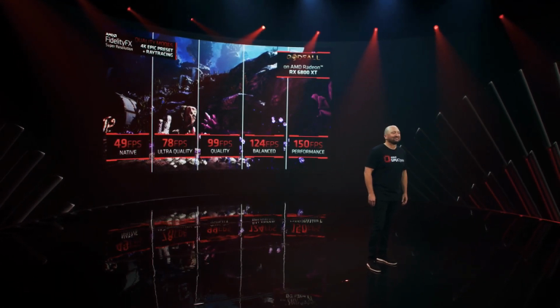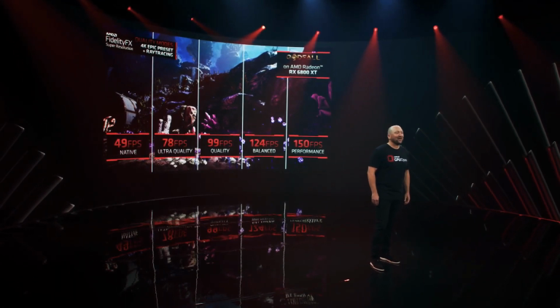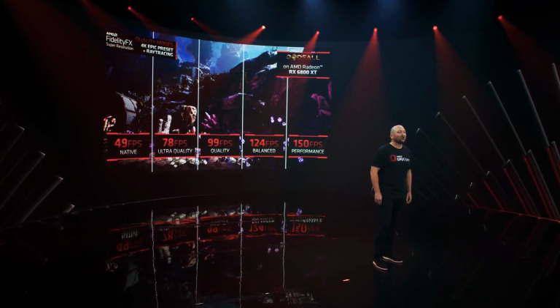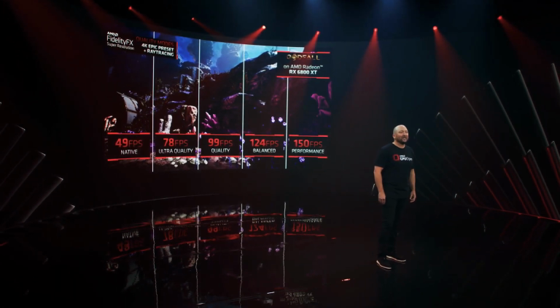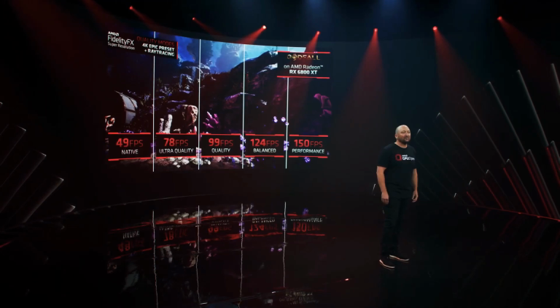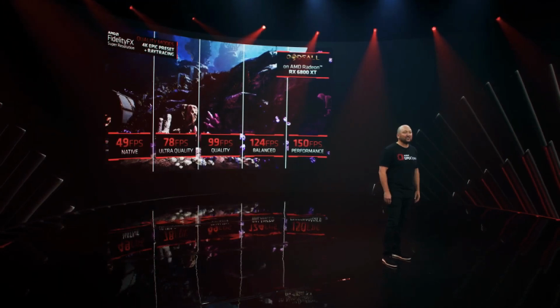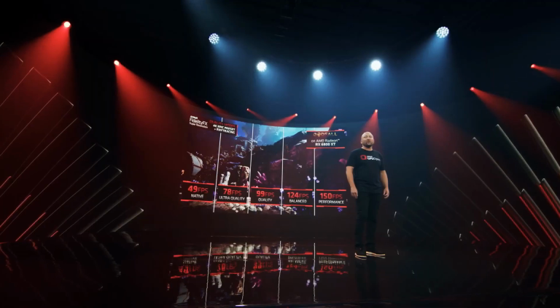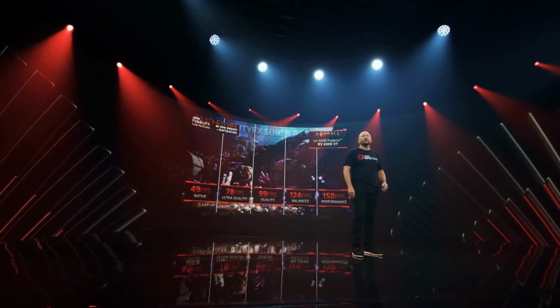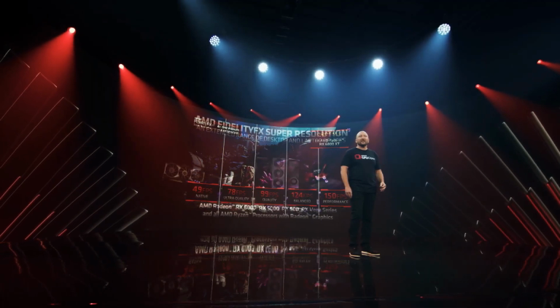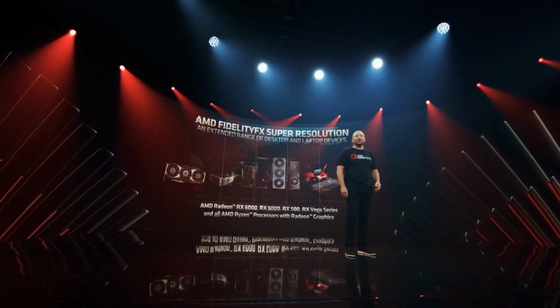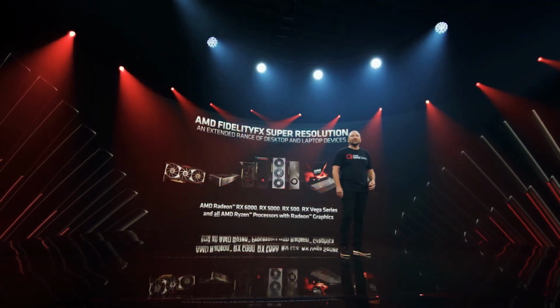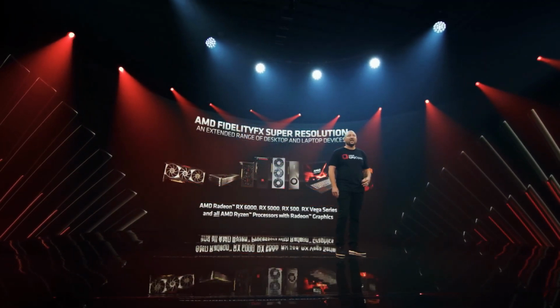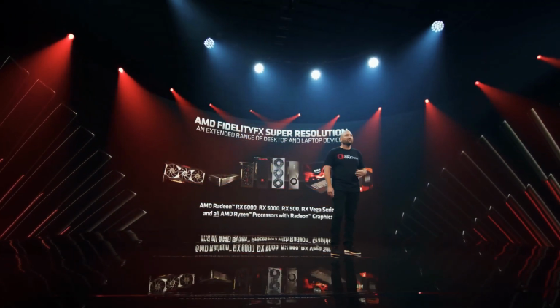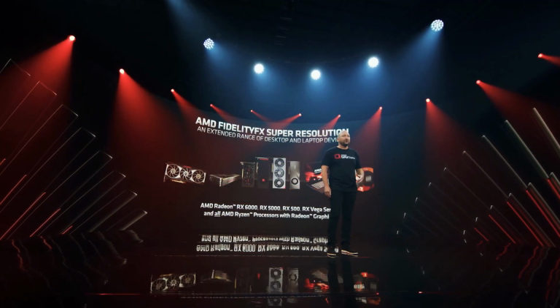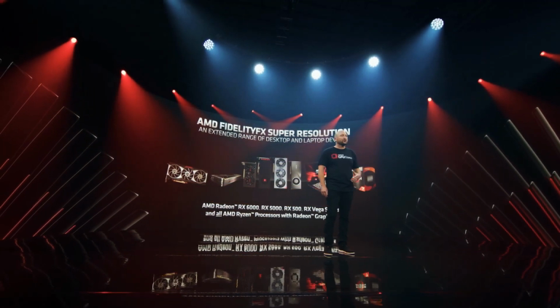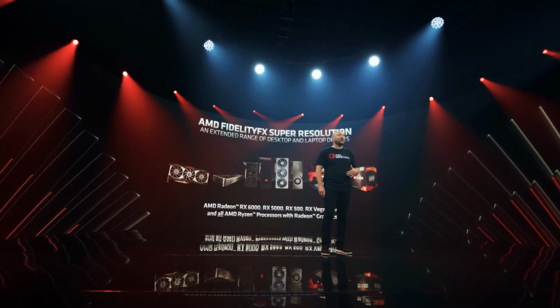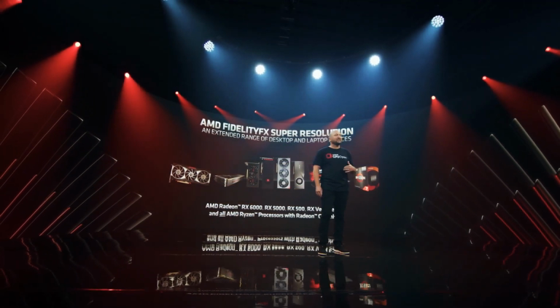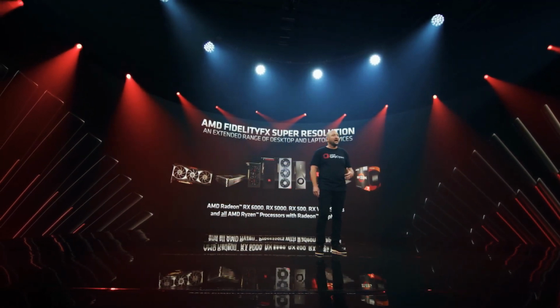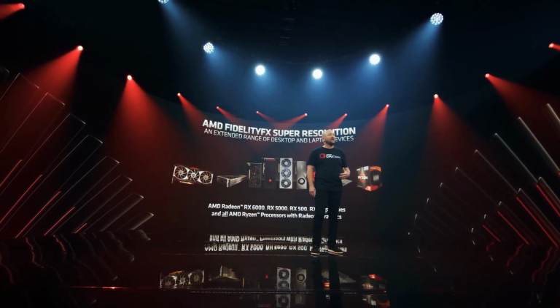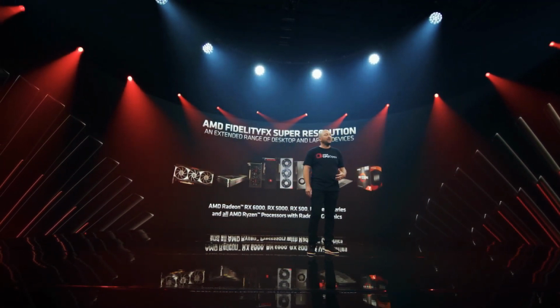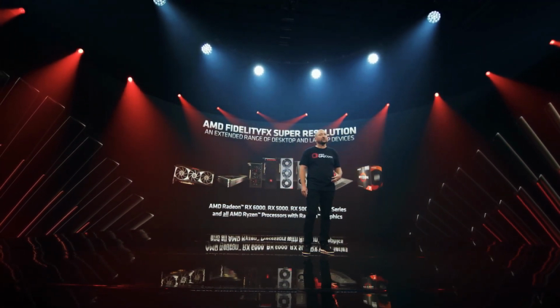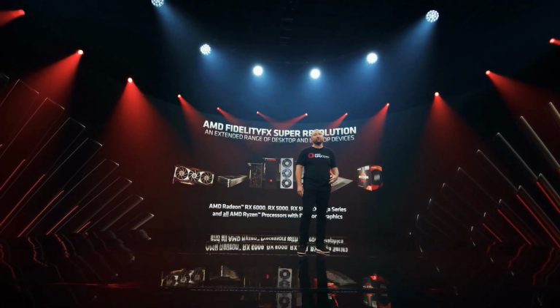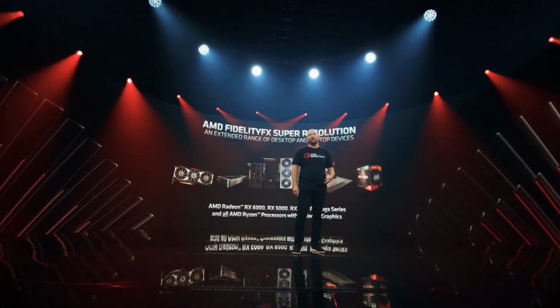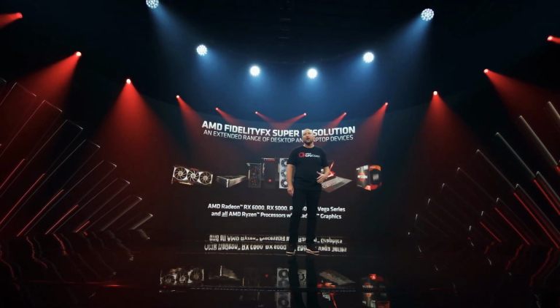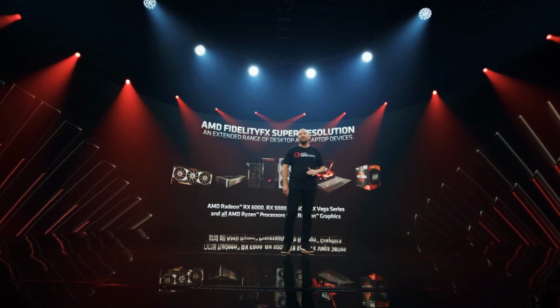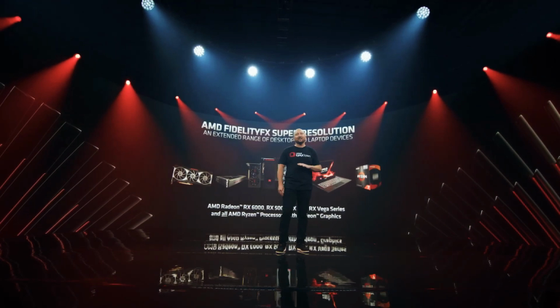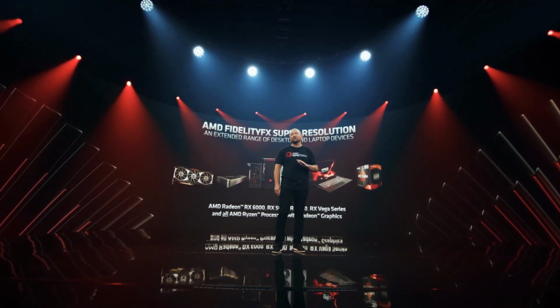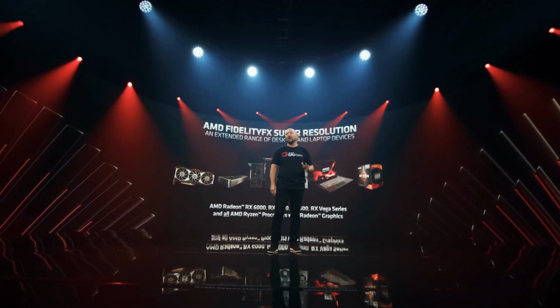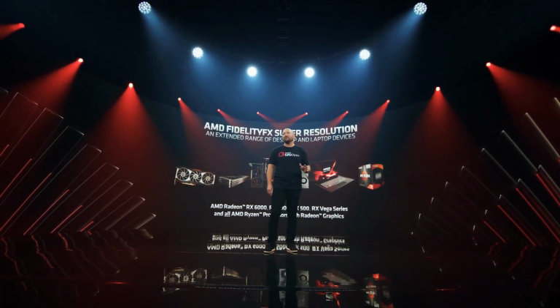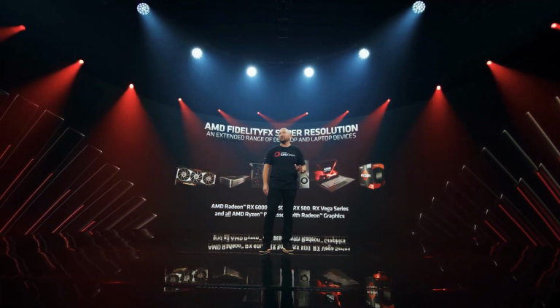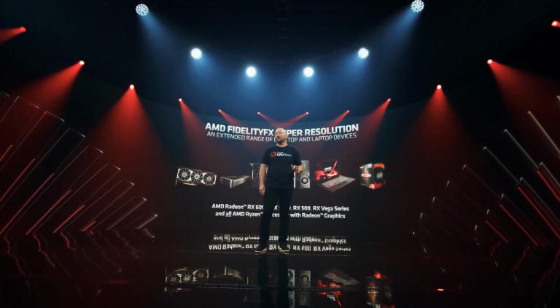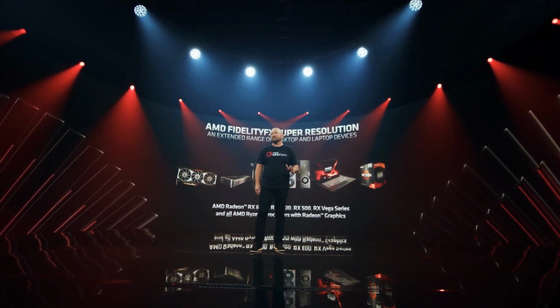Our goal at AMD is to create new technologies and features to drive the entire gaming industry forward by making them as broadly available as possible.